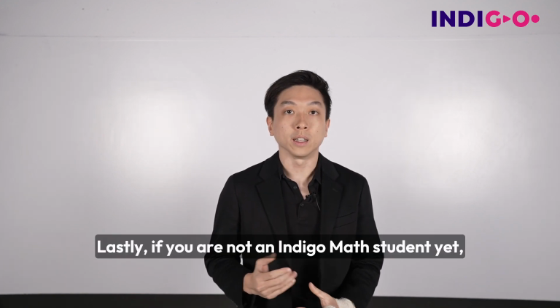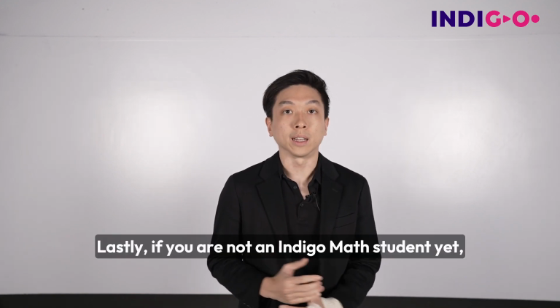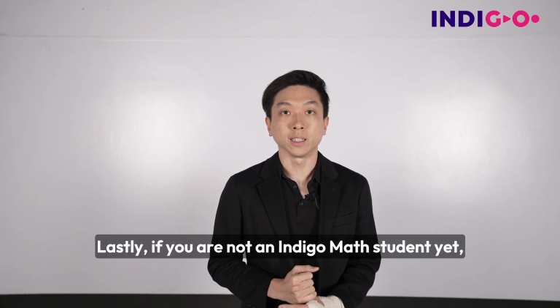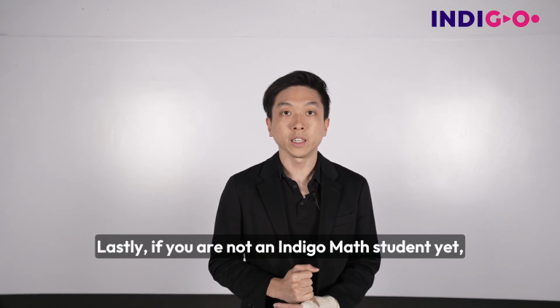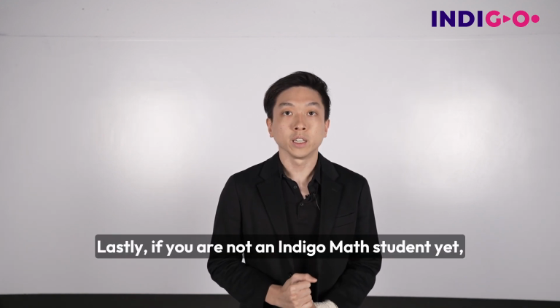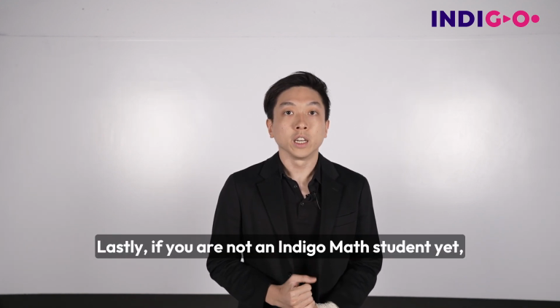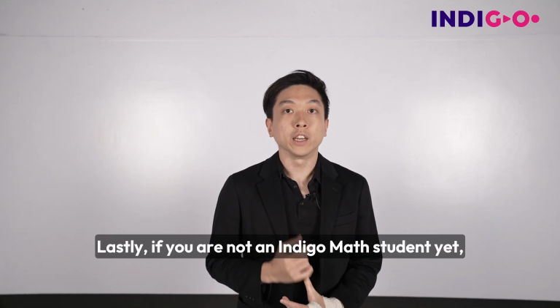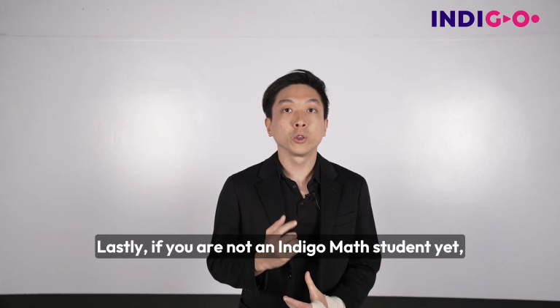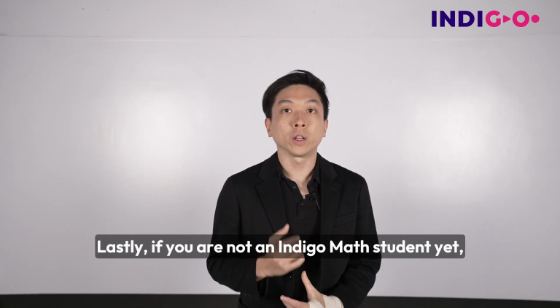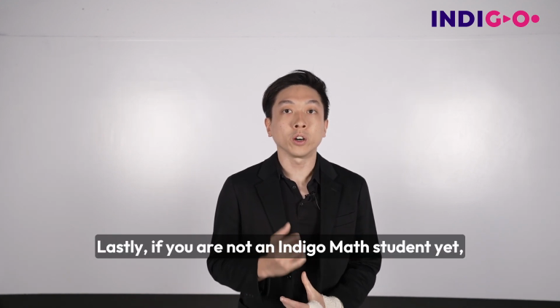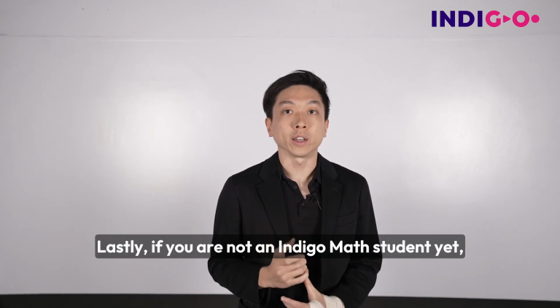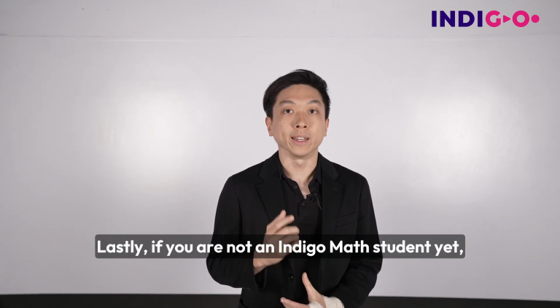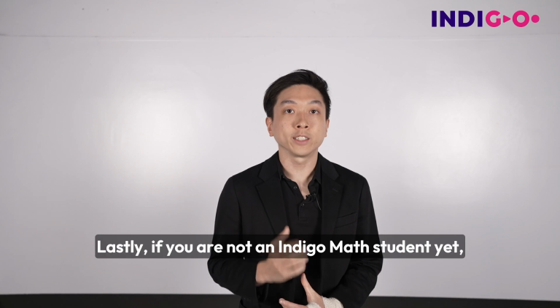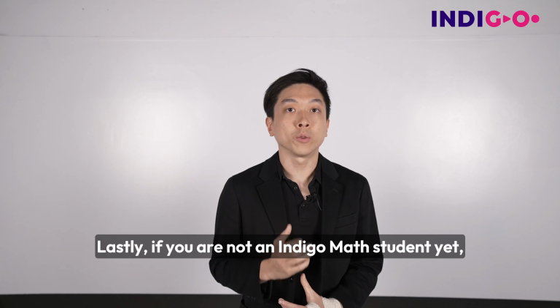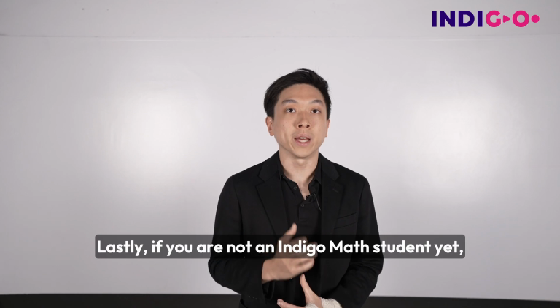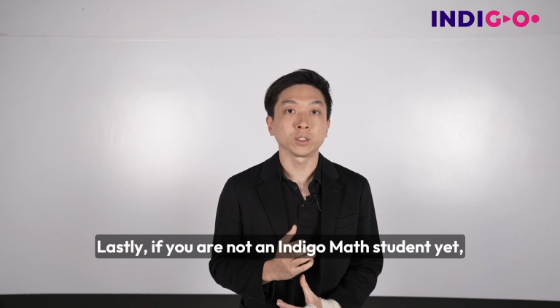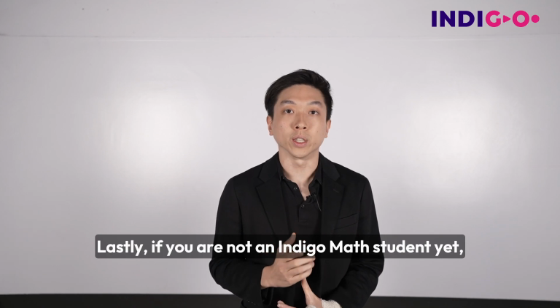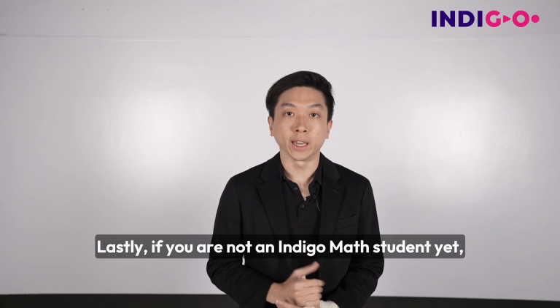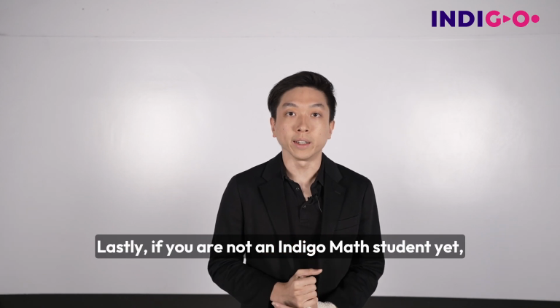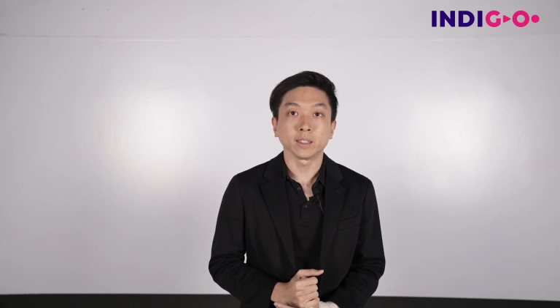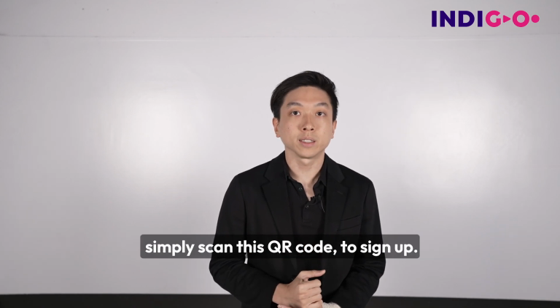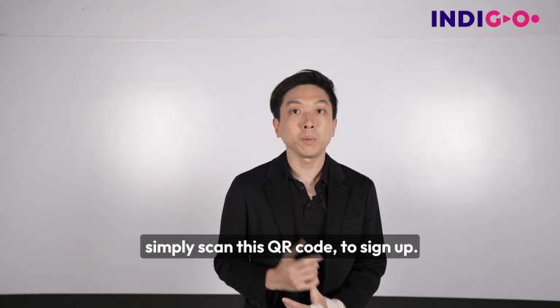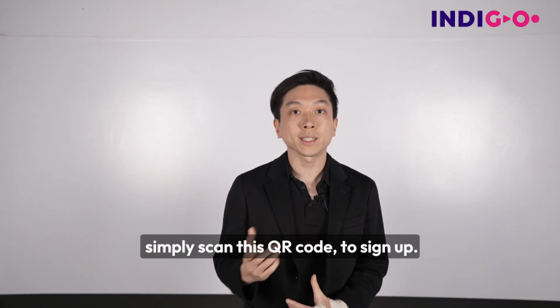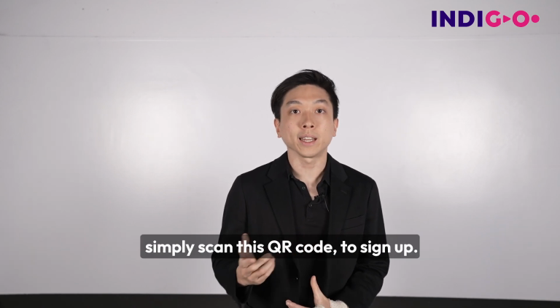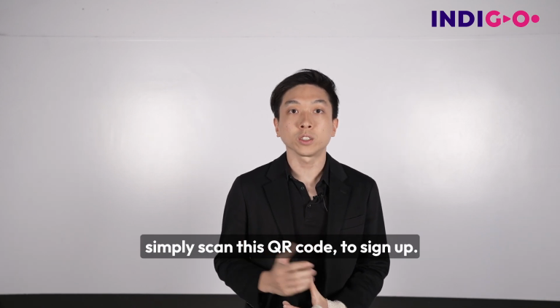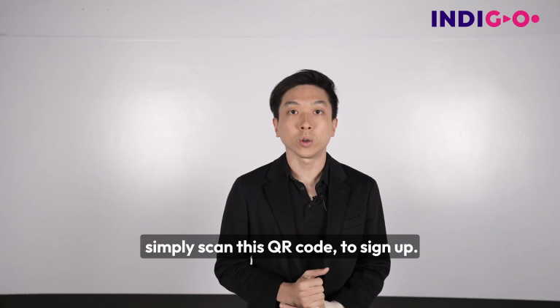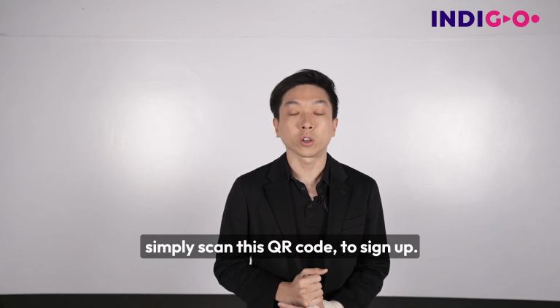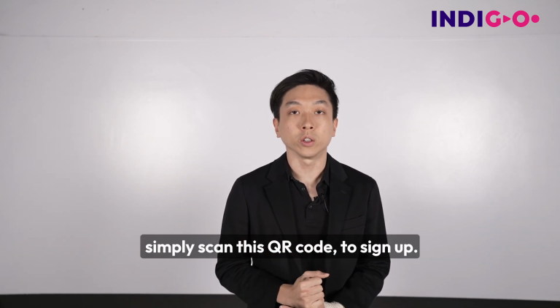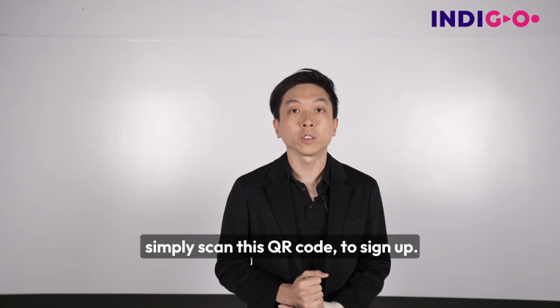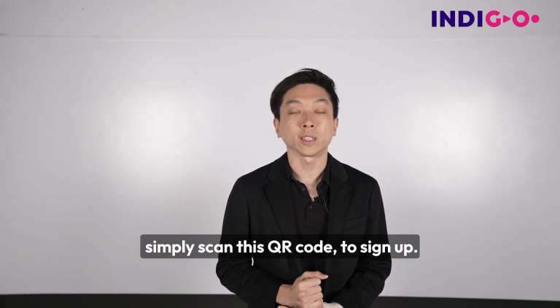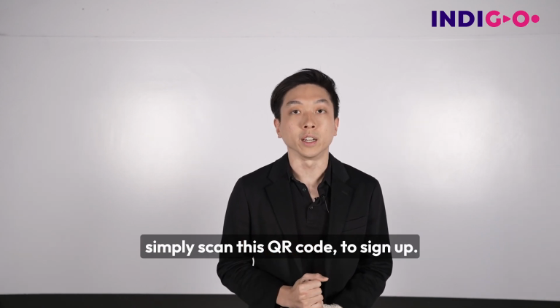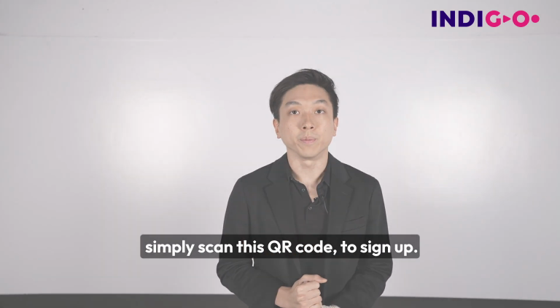Lastly, if you are not an Indigo Math student yet, simply scan this QR code to sign up.